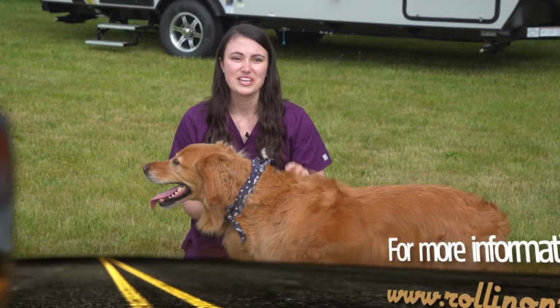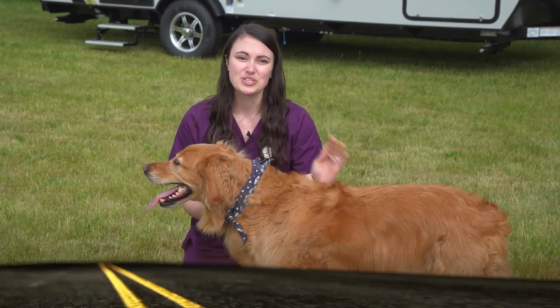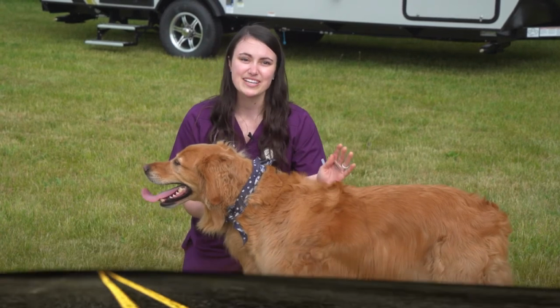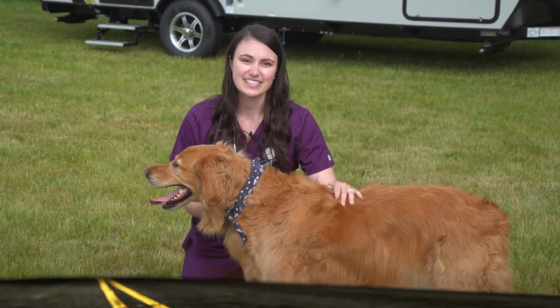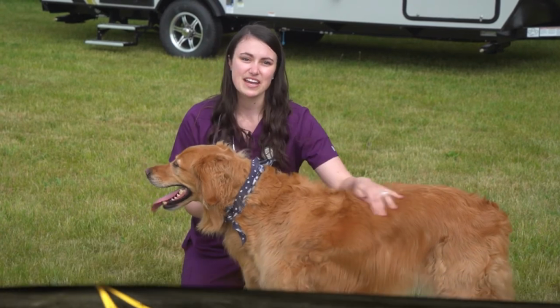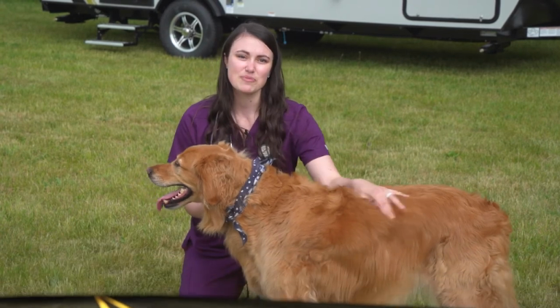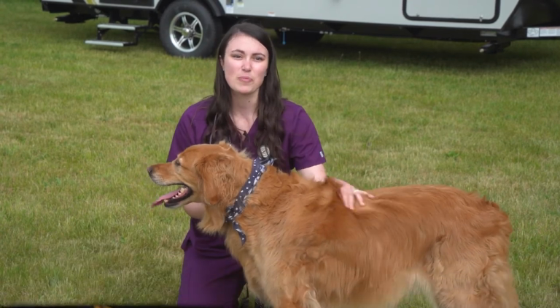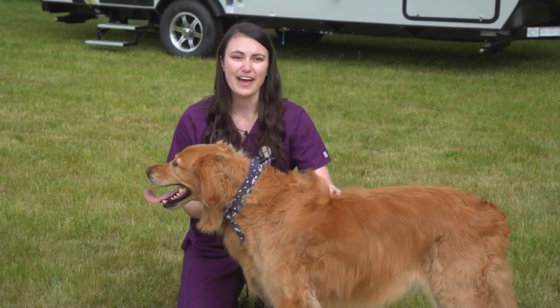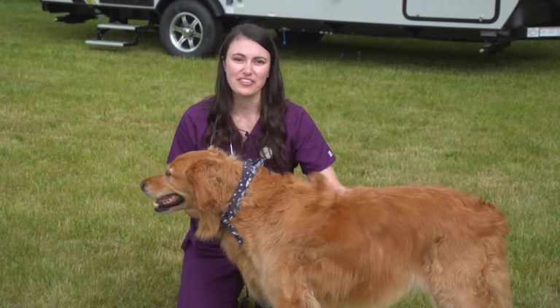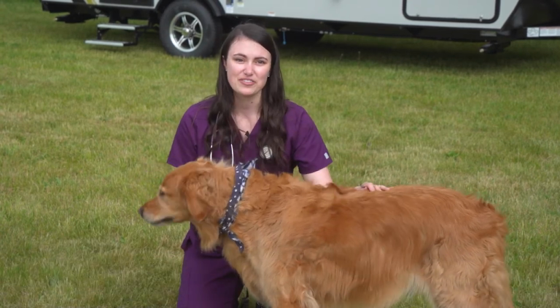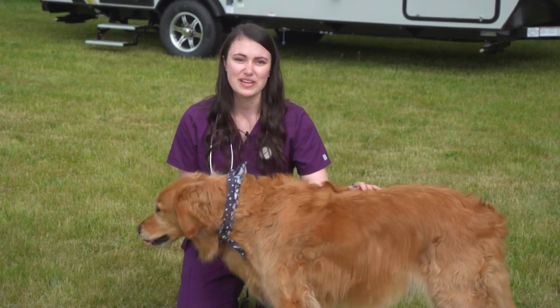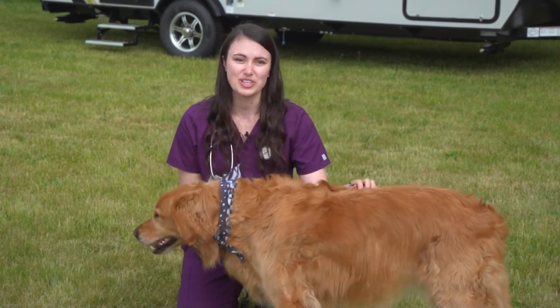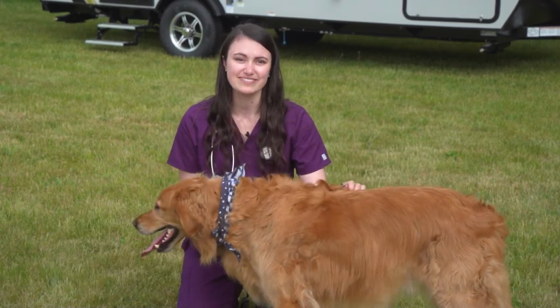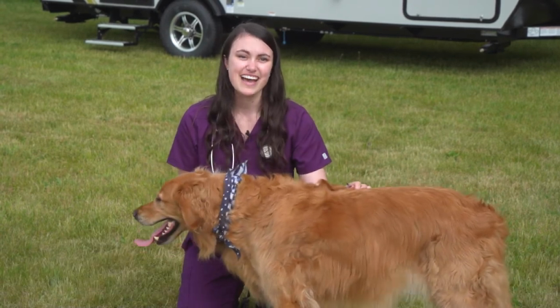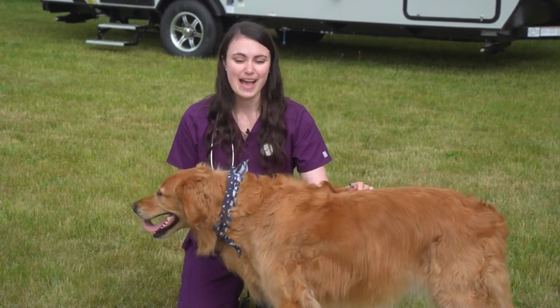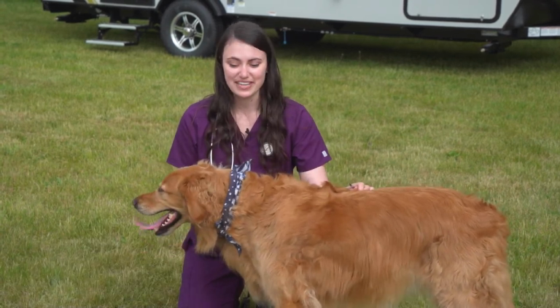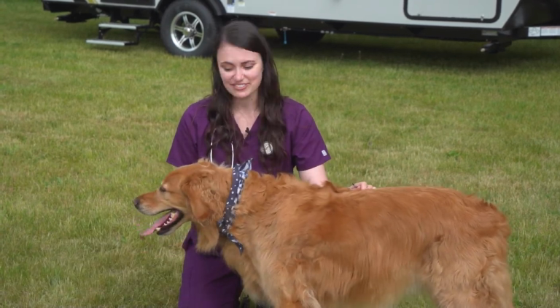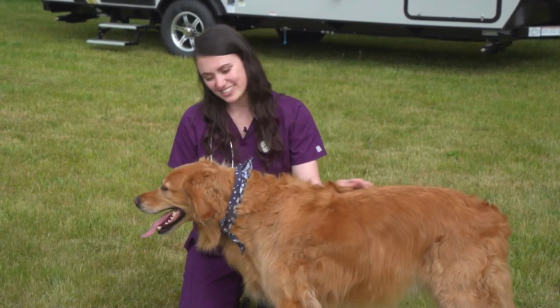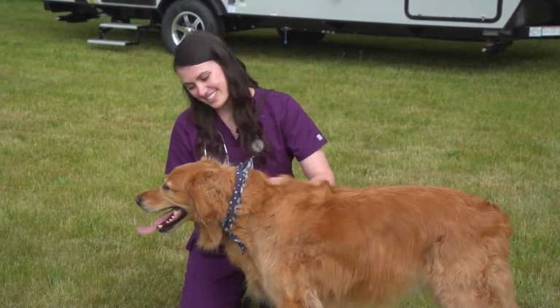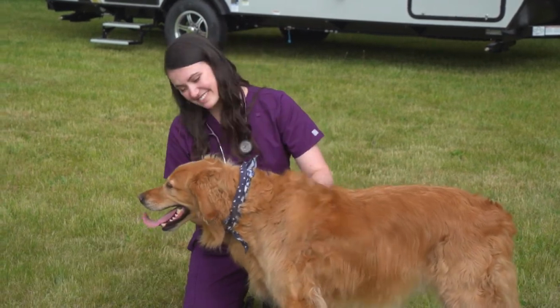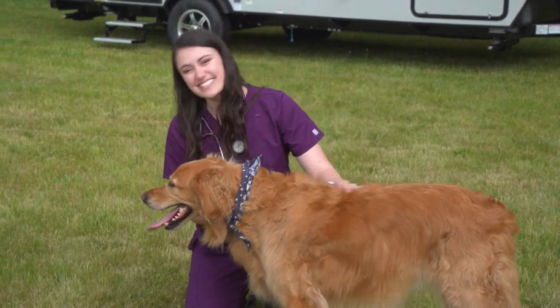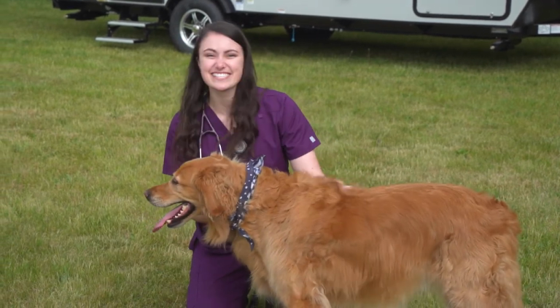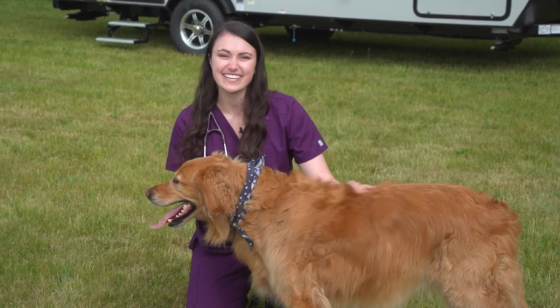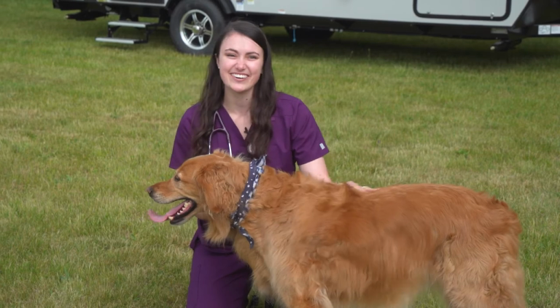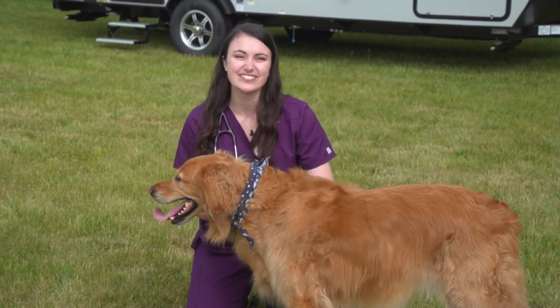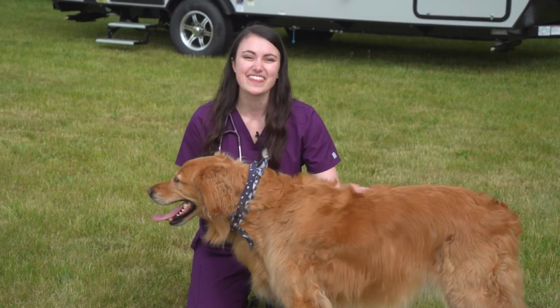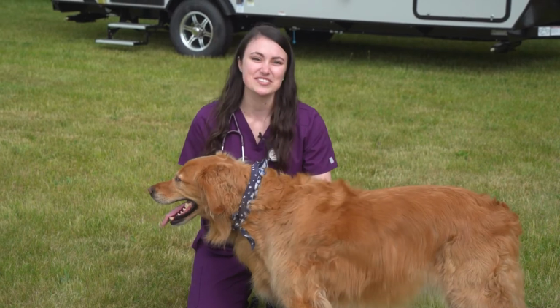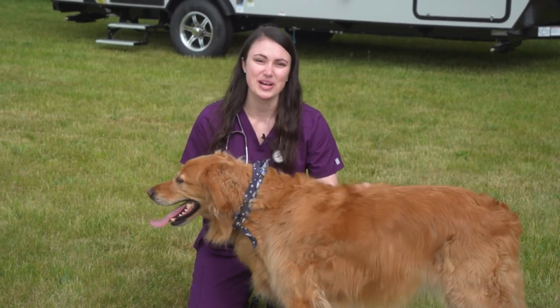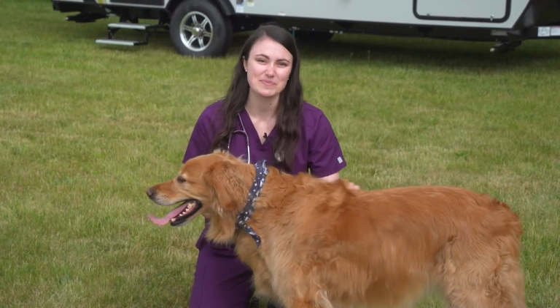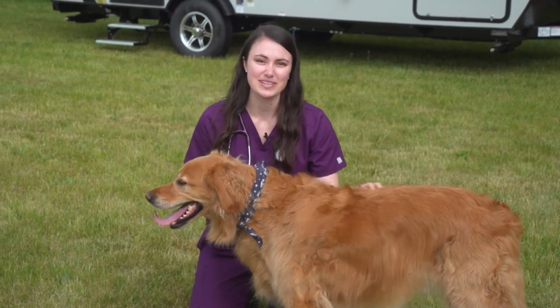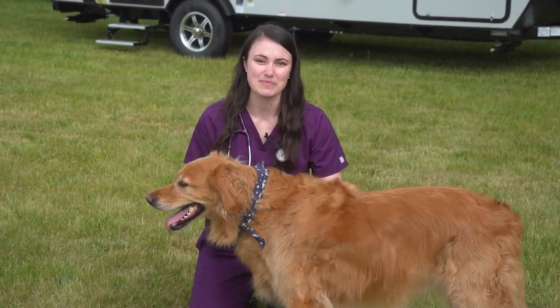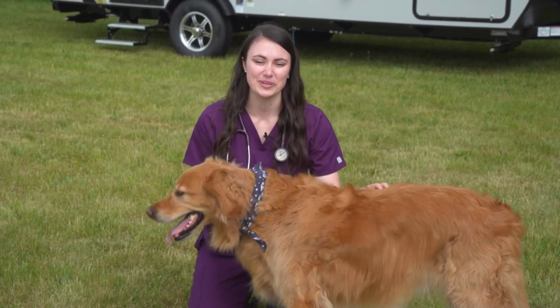Tune in next time for more pet health information. I'm Dr. Fitz. This is Theo. Thanks for watching Paws on Board.